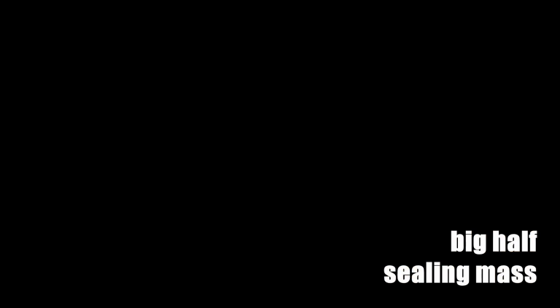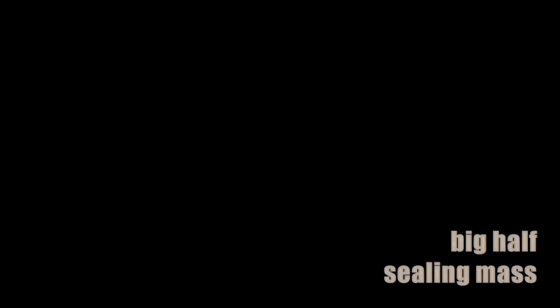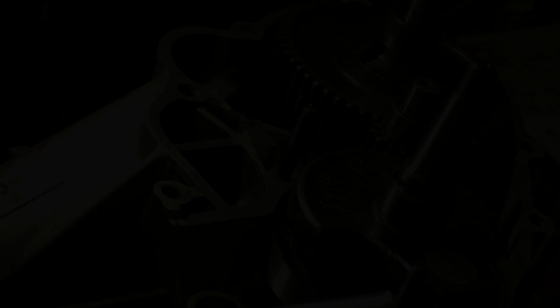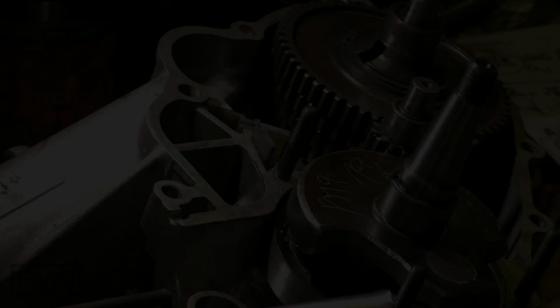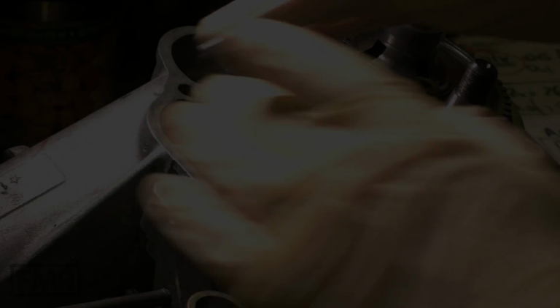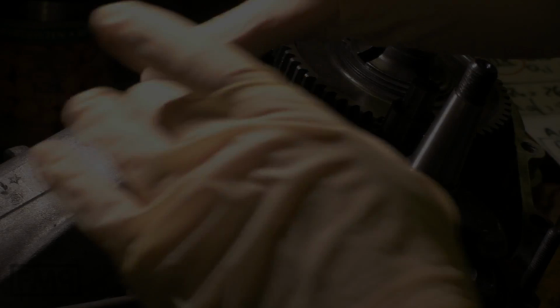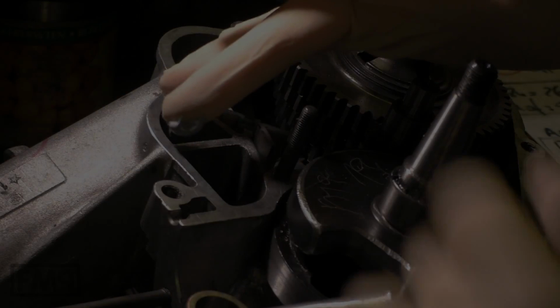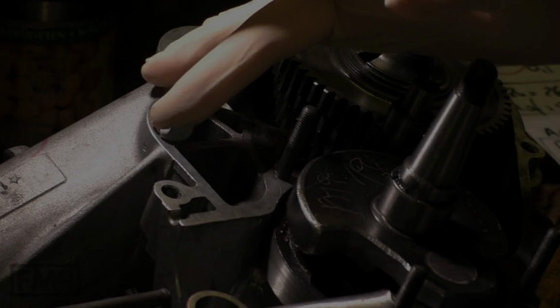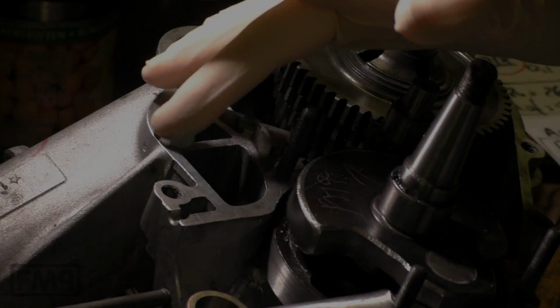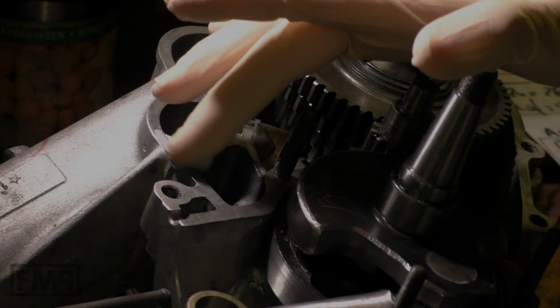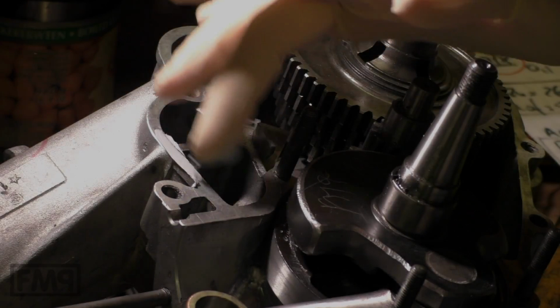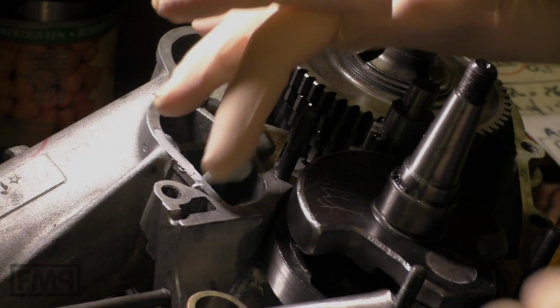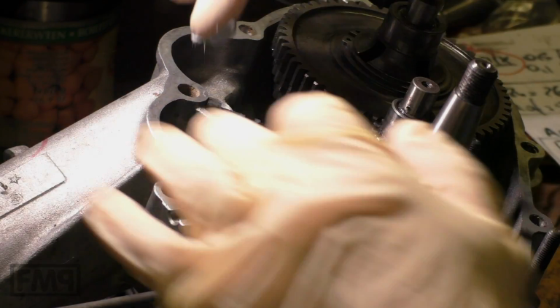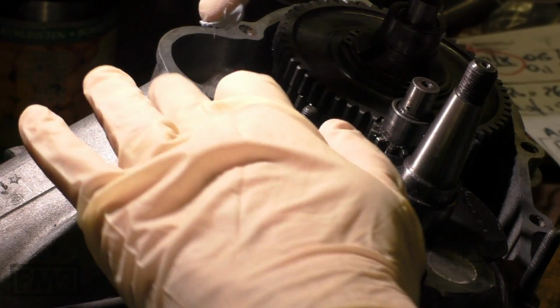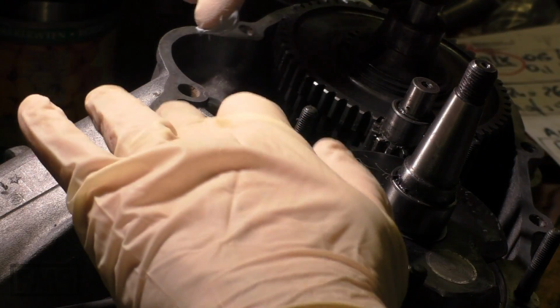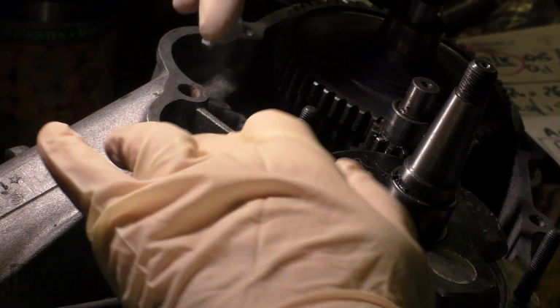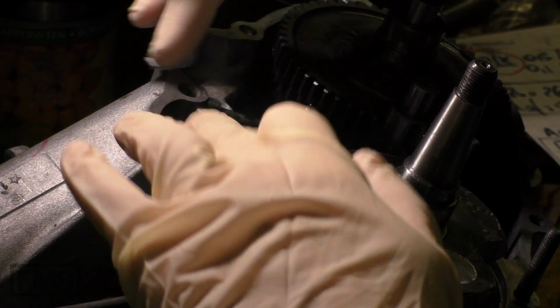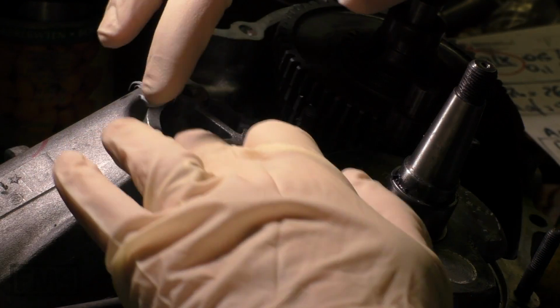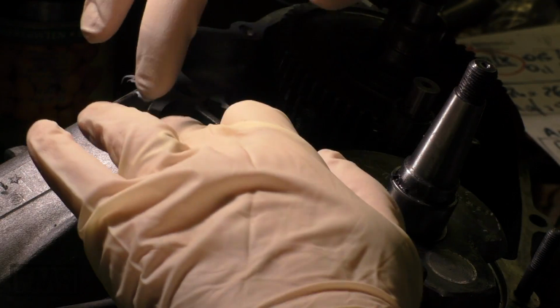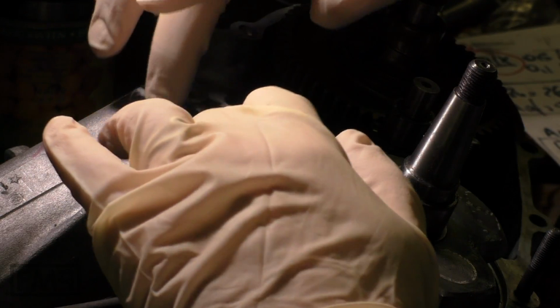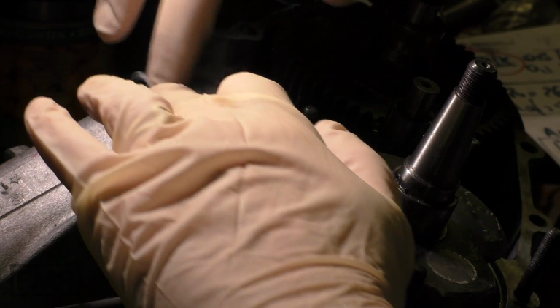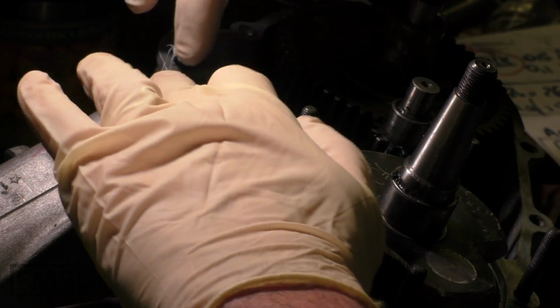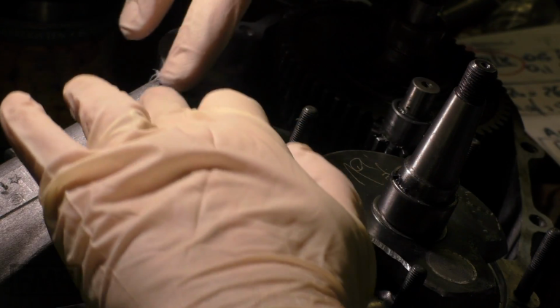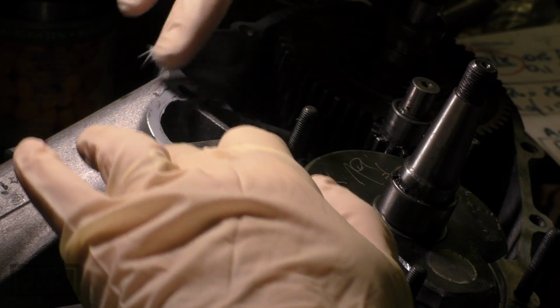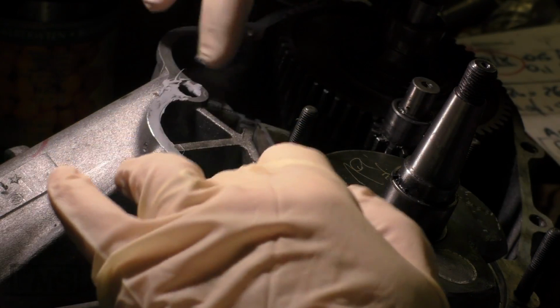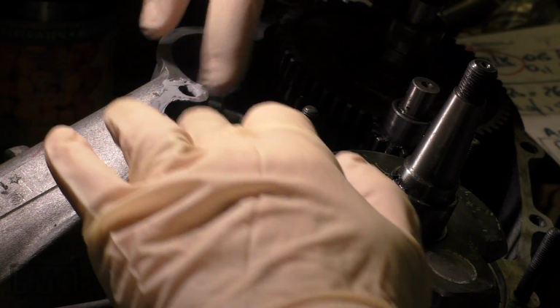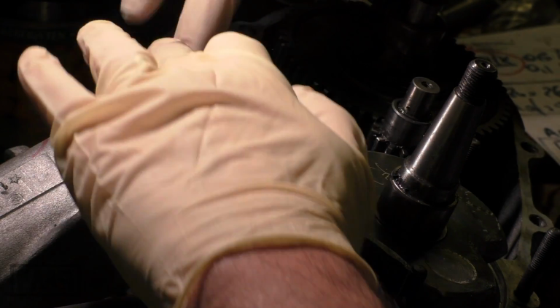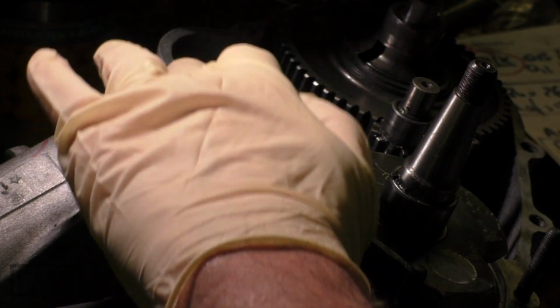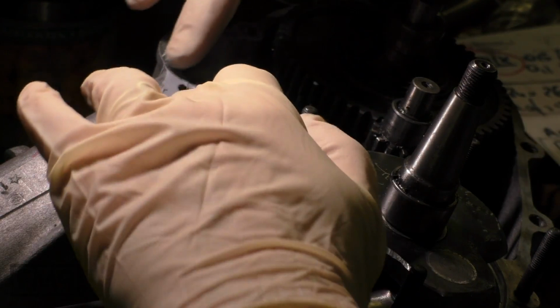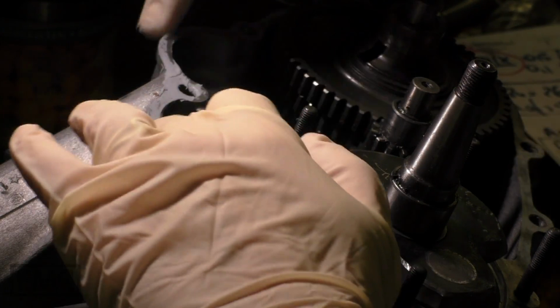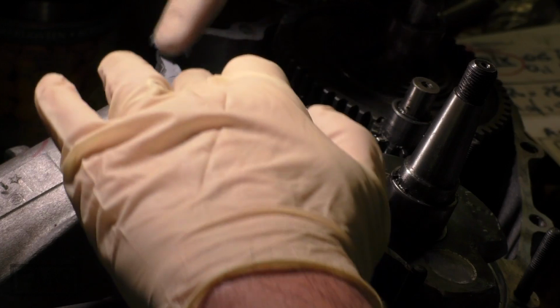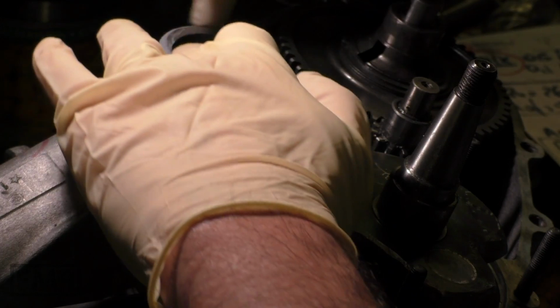Apply sealing mass — just a little bit — on both engine halves.